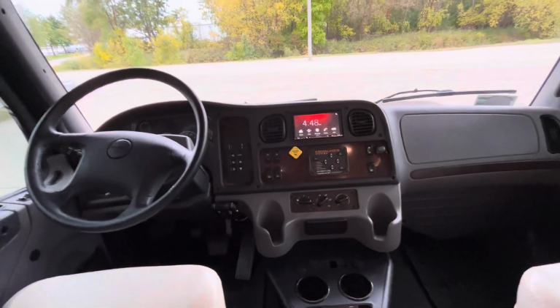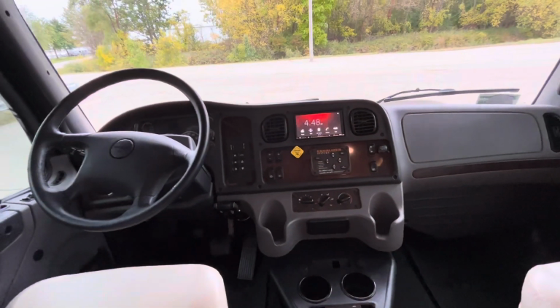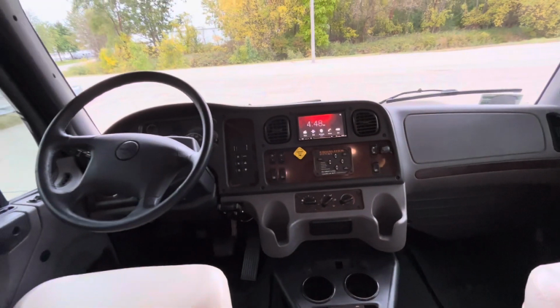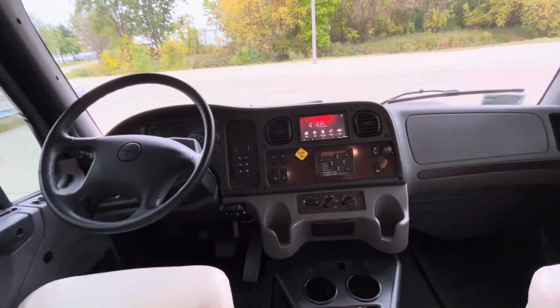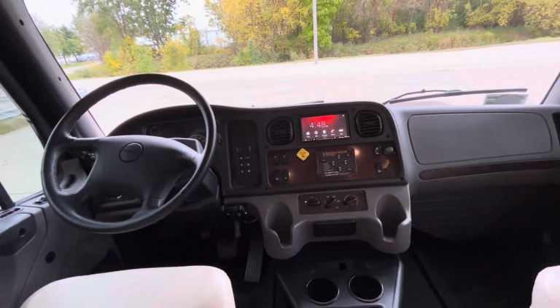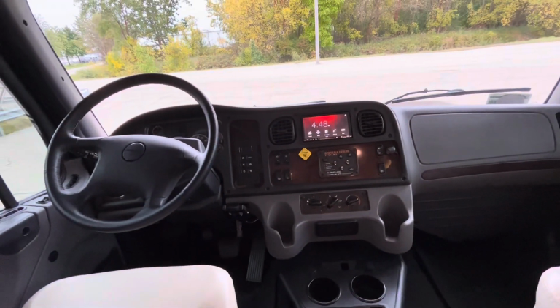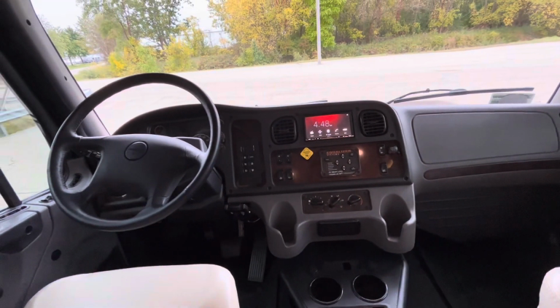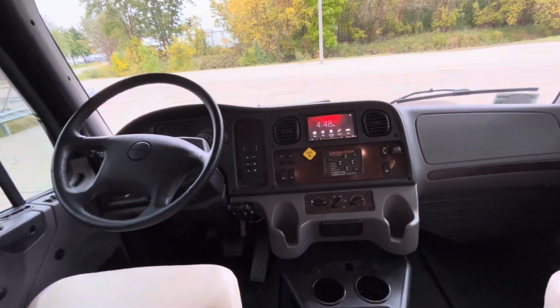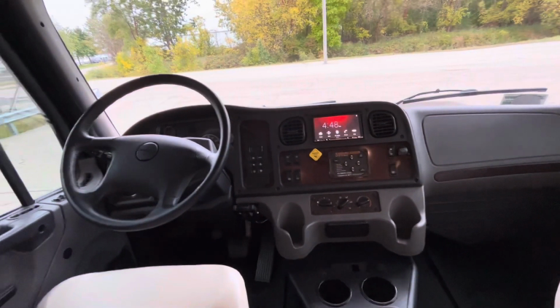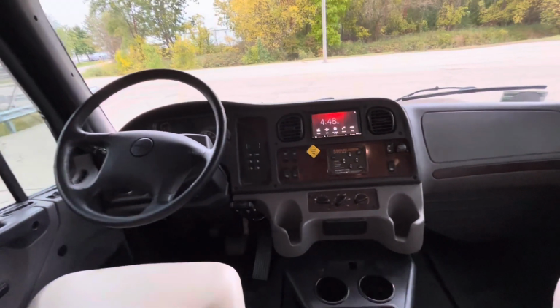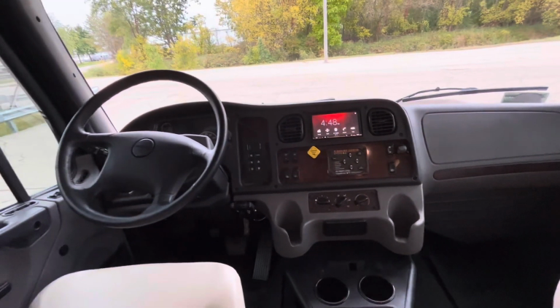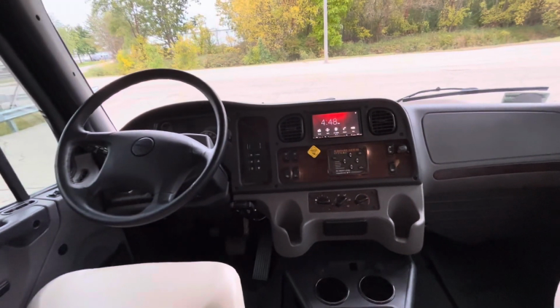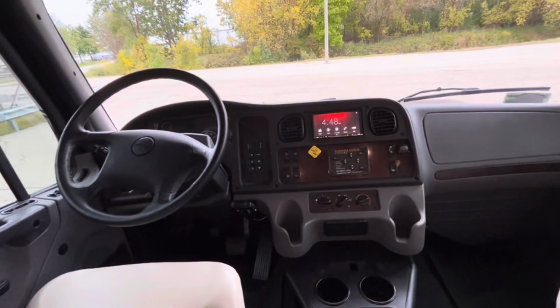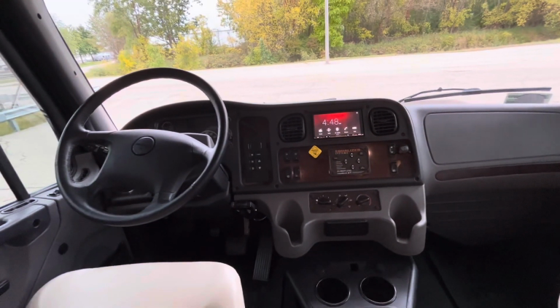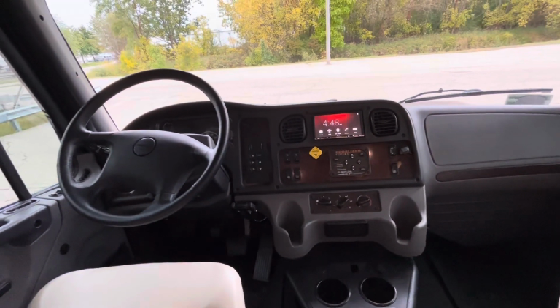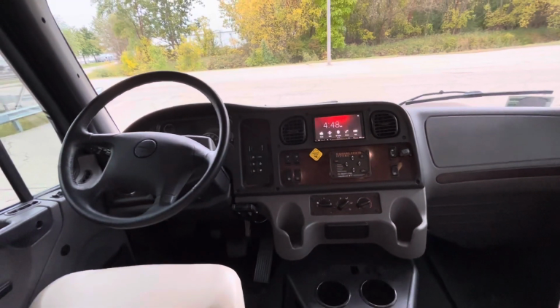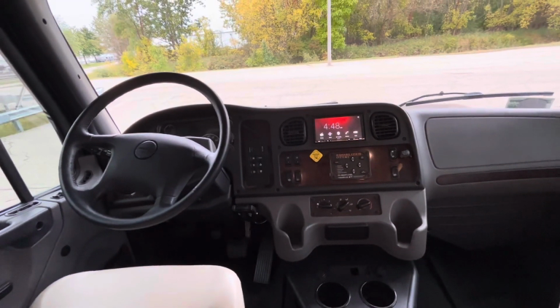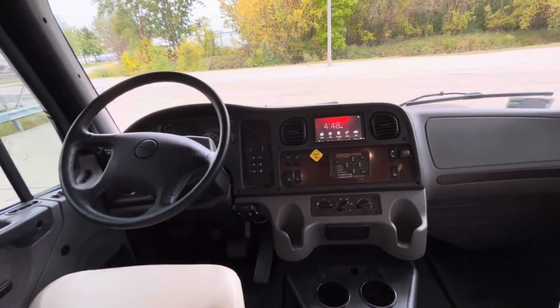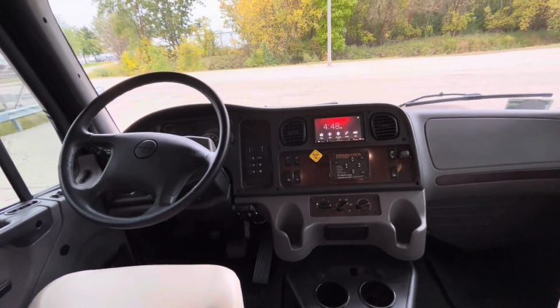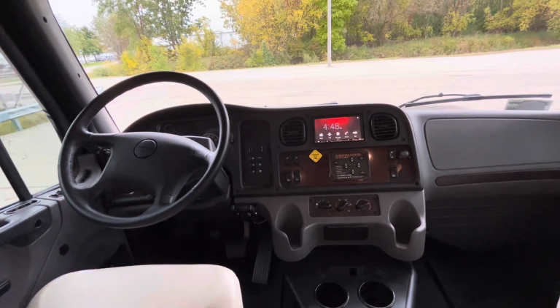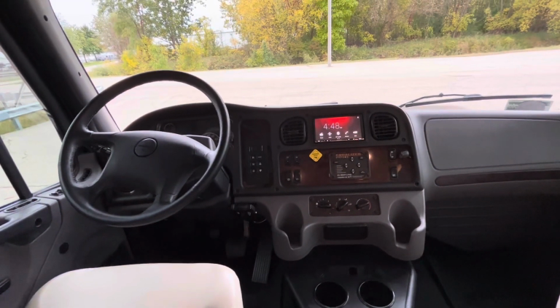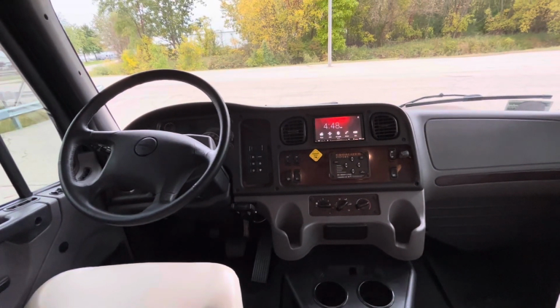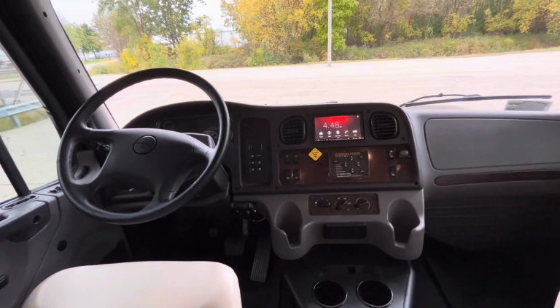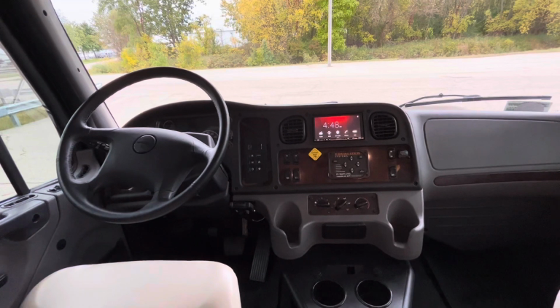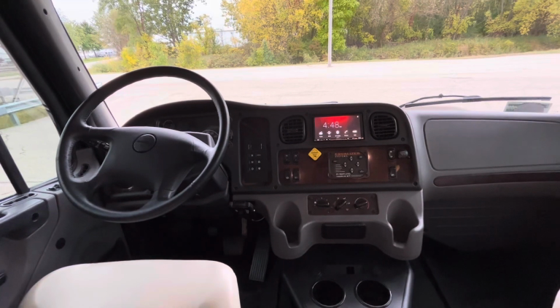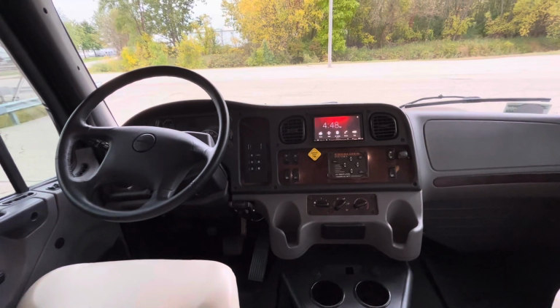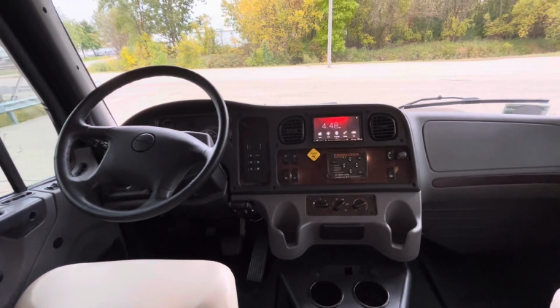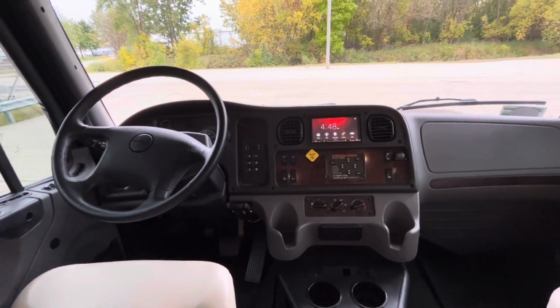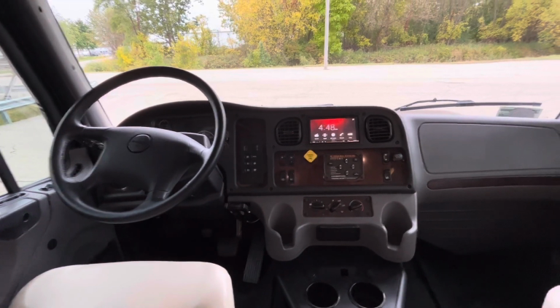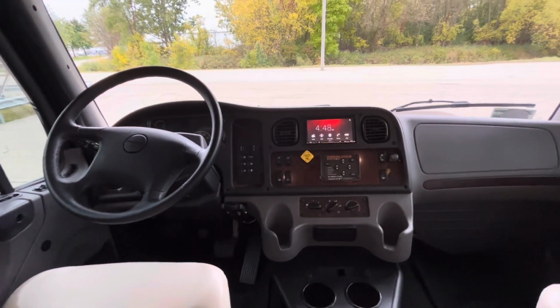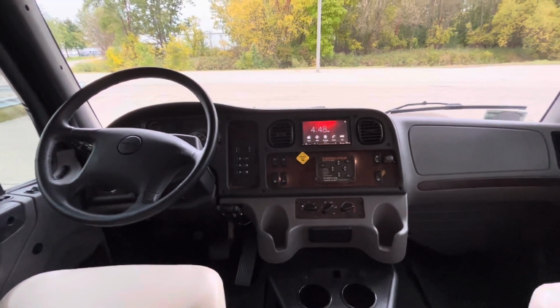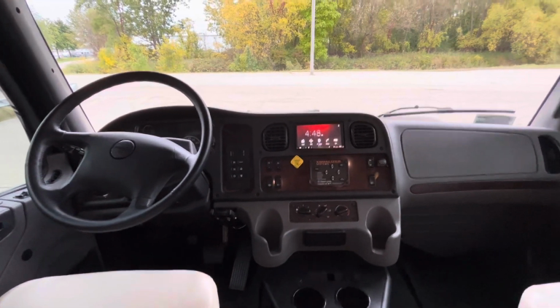It drives great — took it down the highway and it worked awesome. Definitely worth checking out.